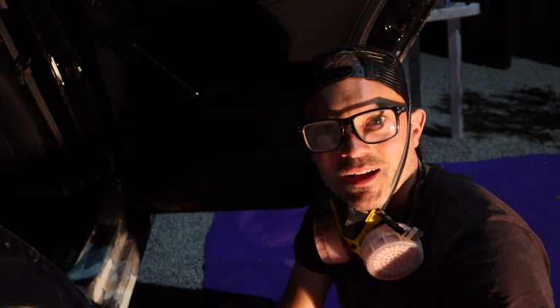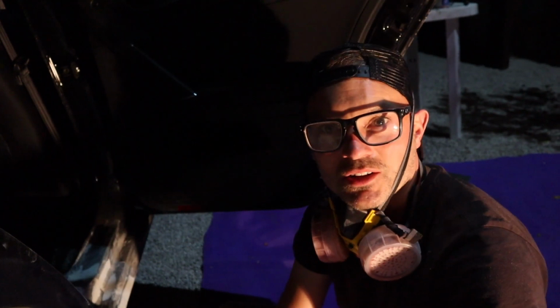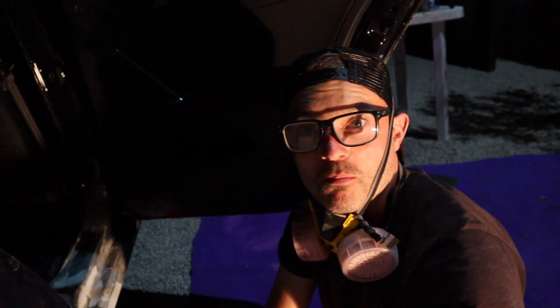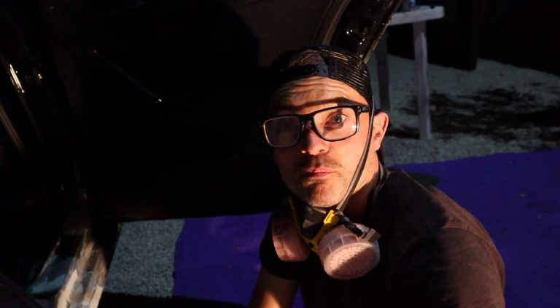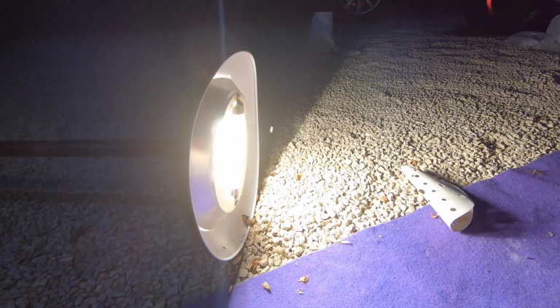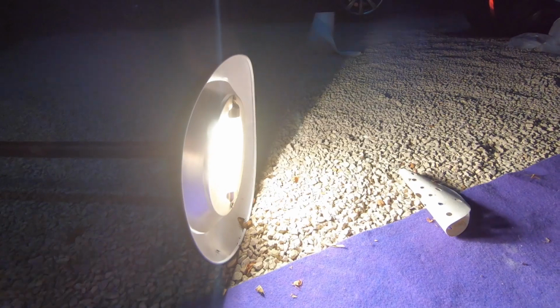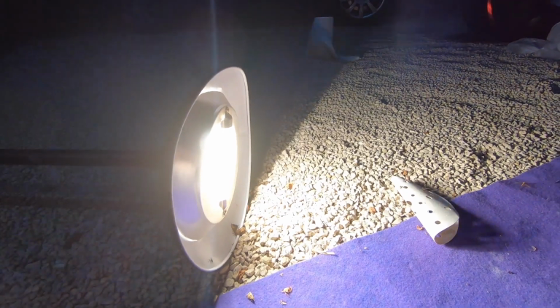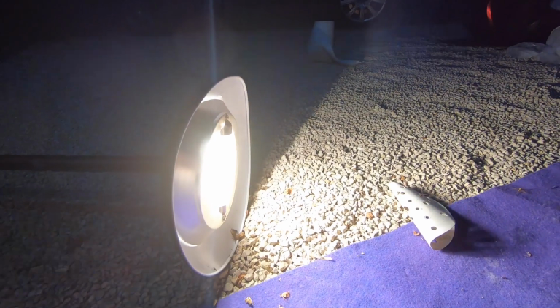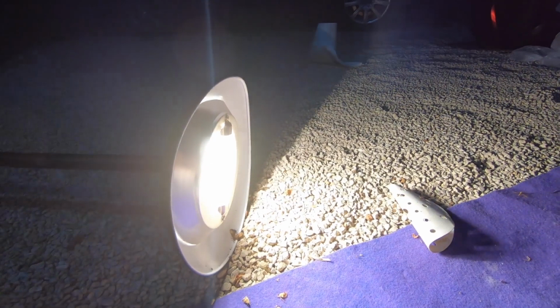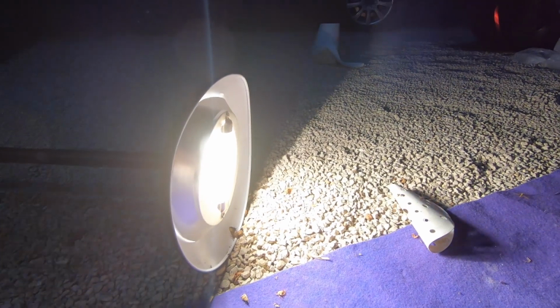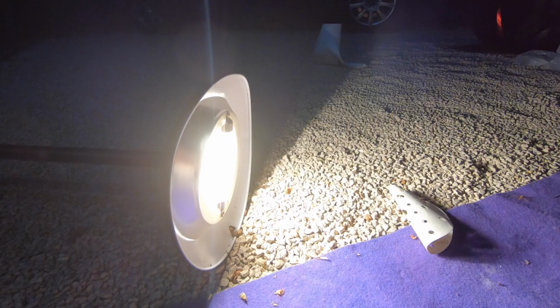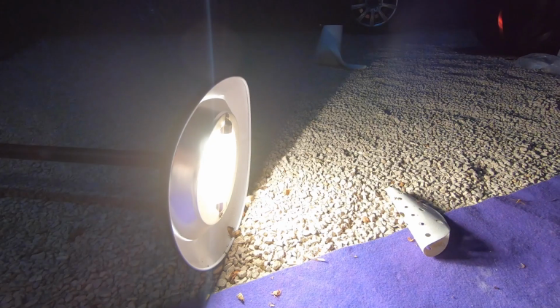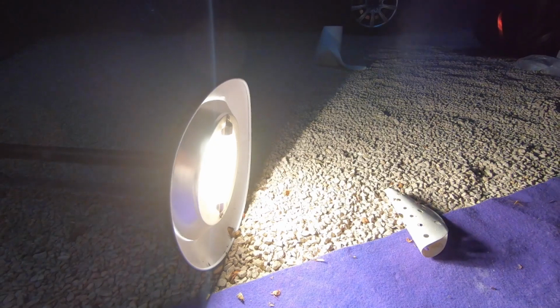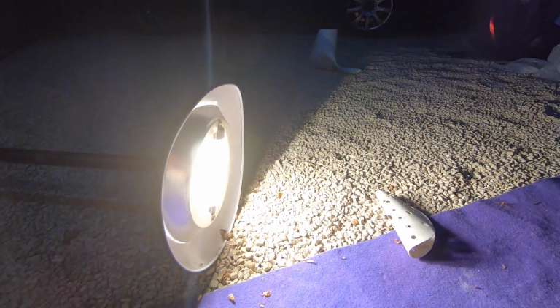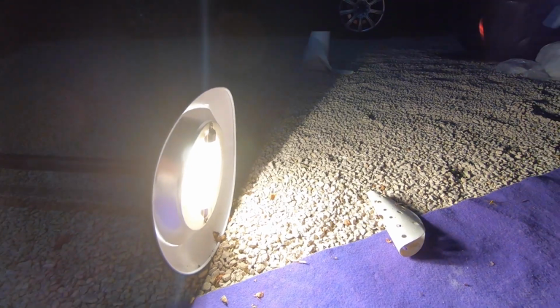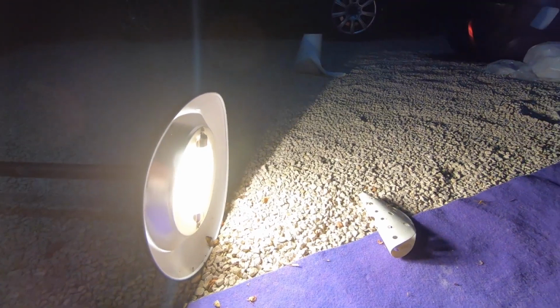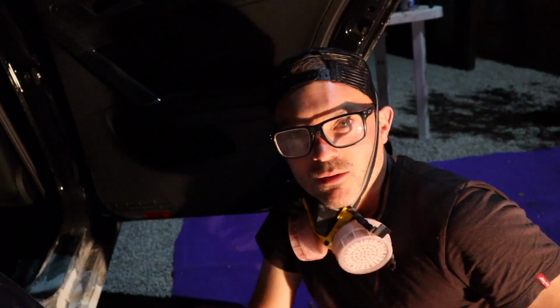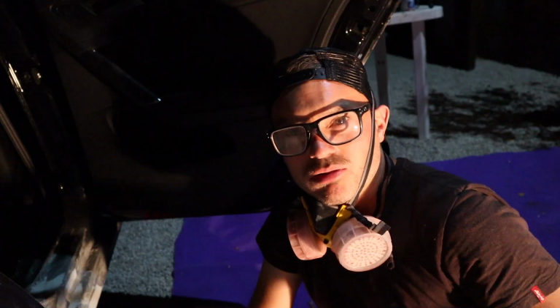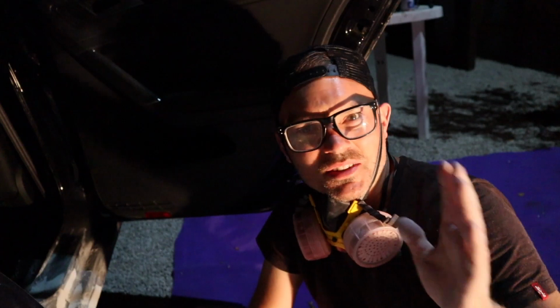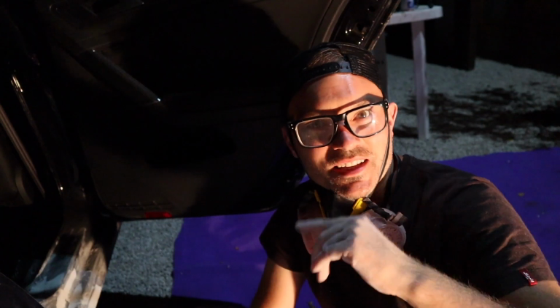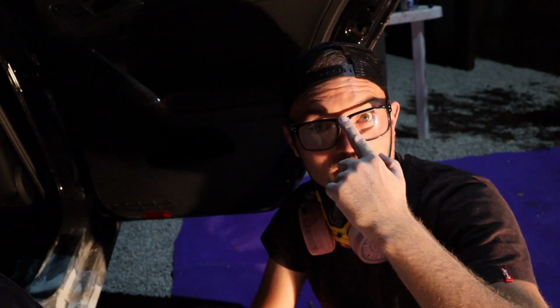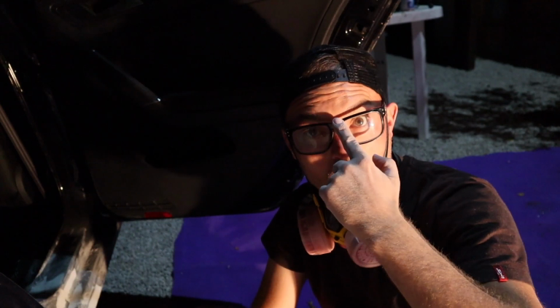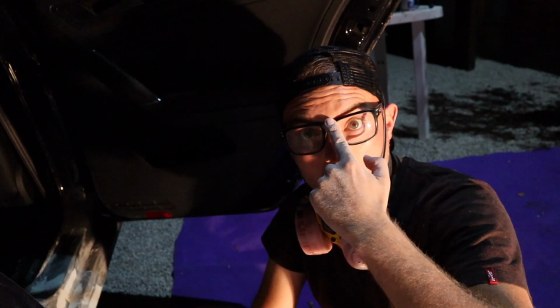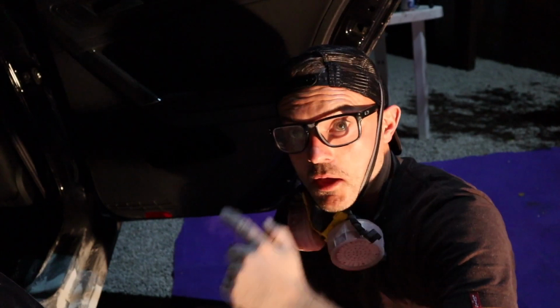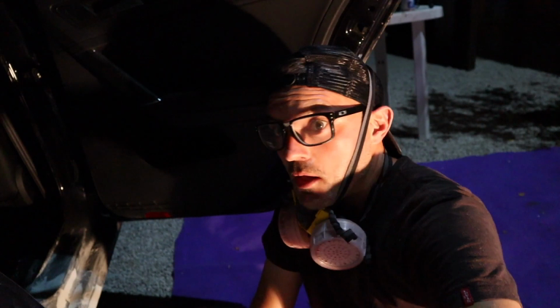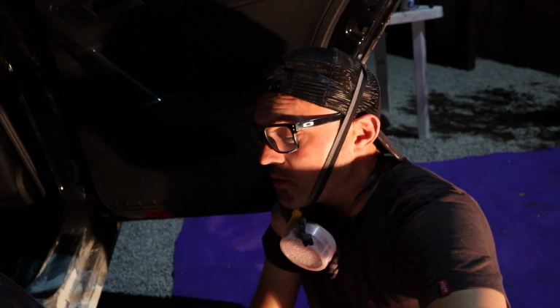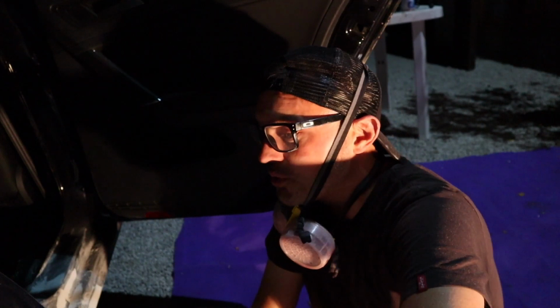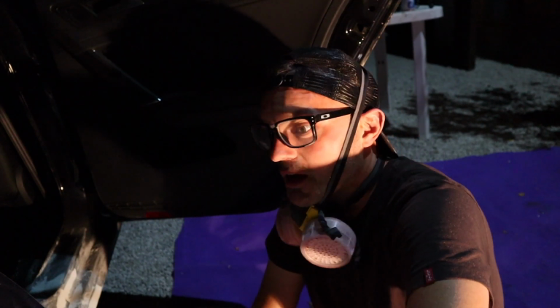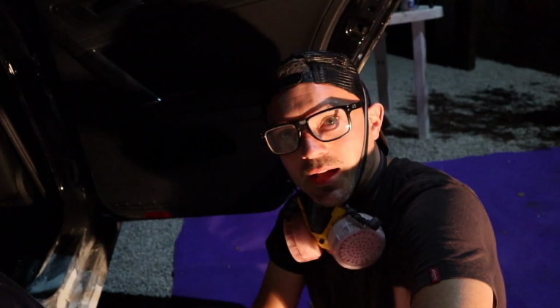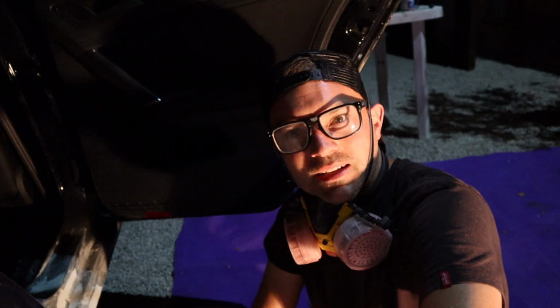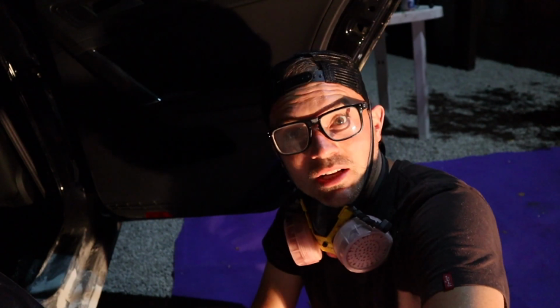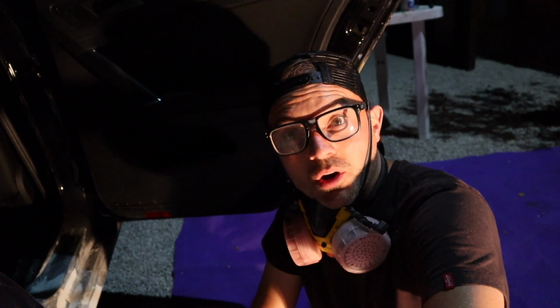It's like a moth barbecue over there by that halogen. It stinks!